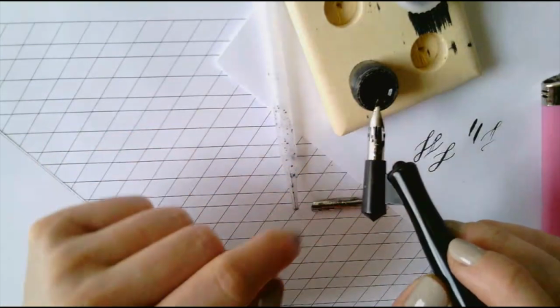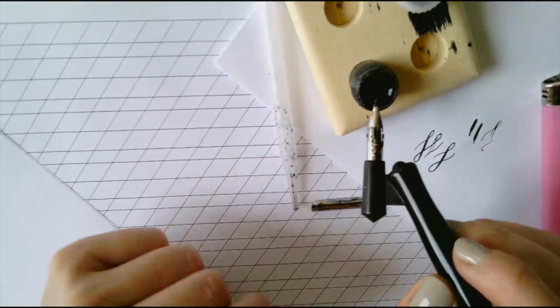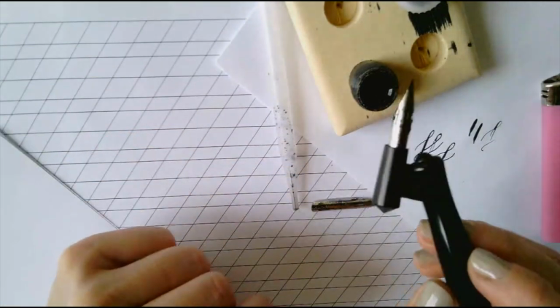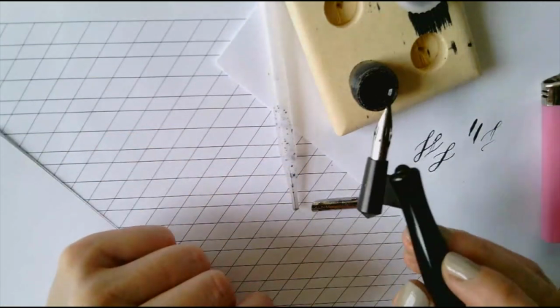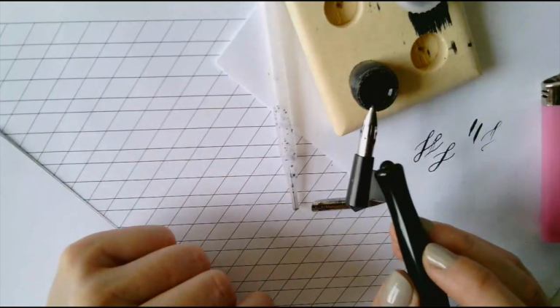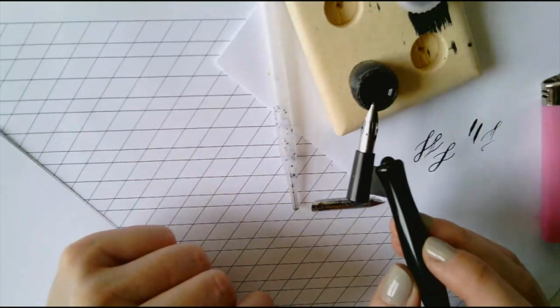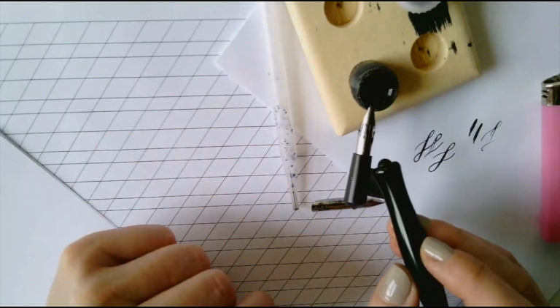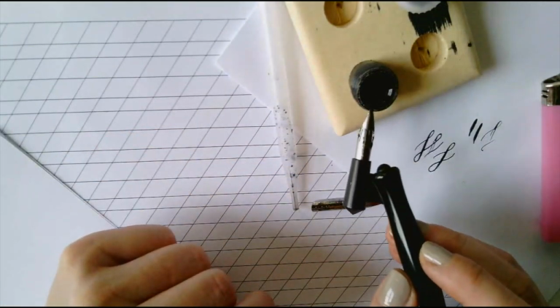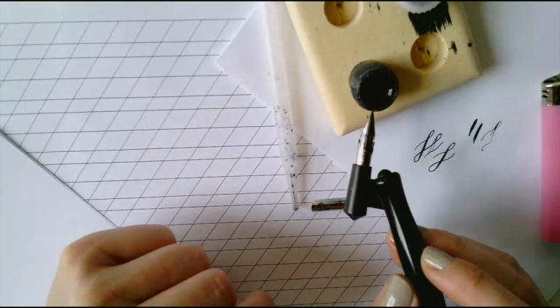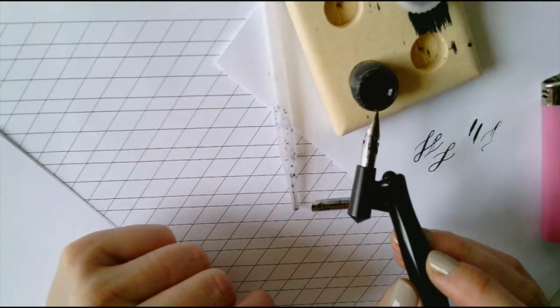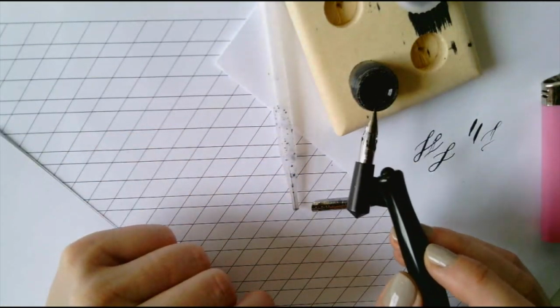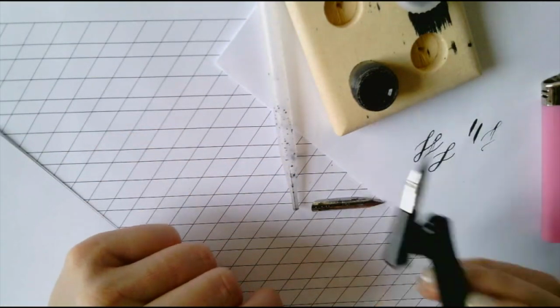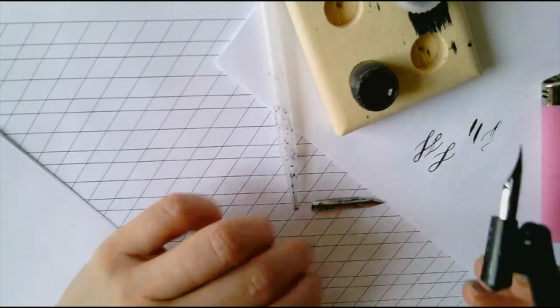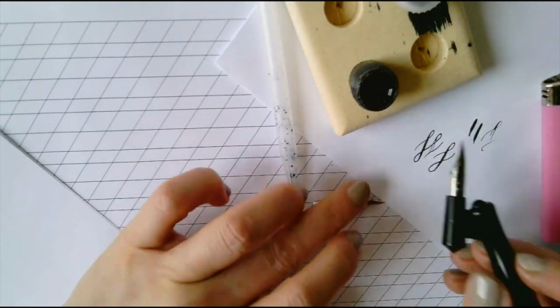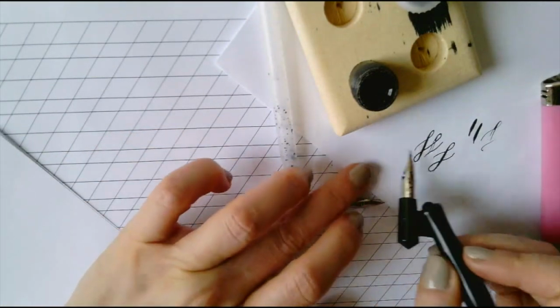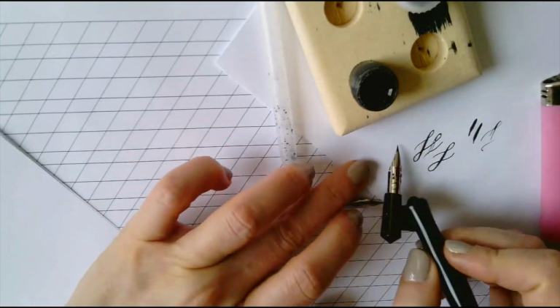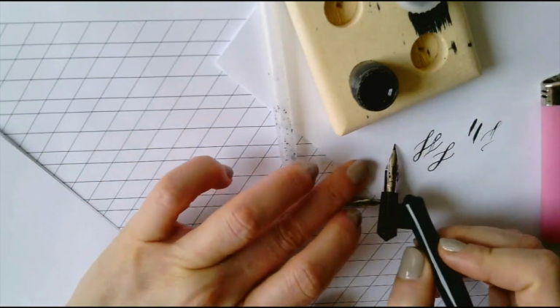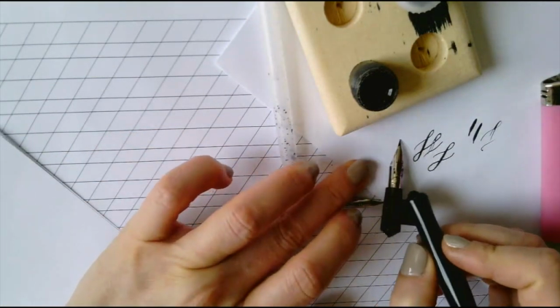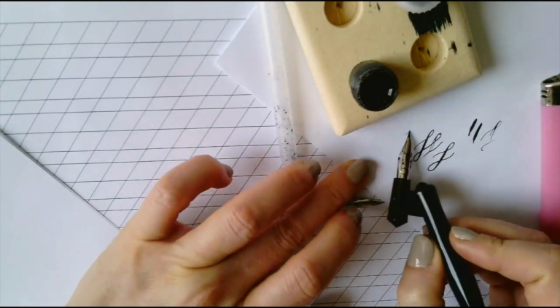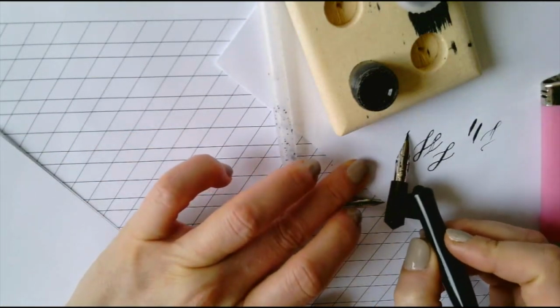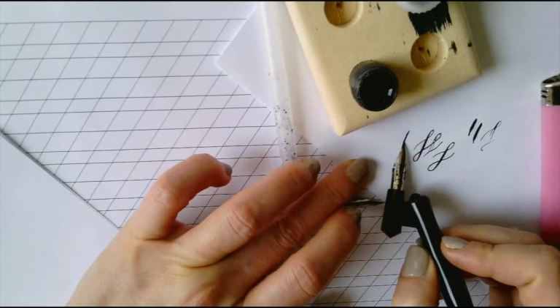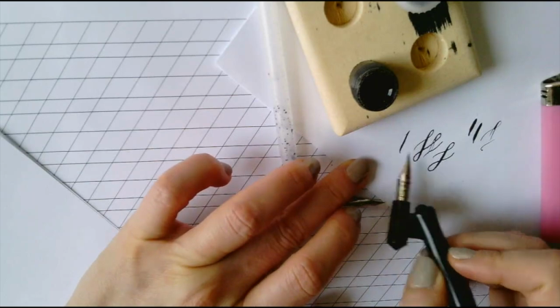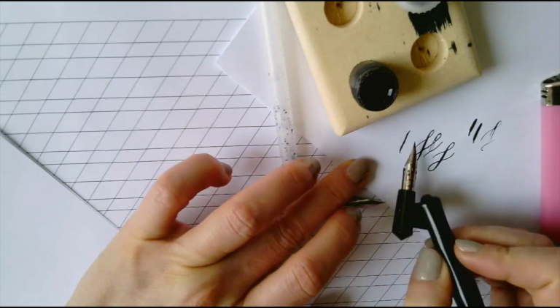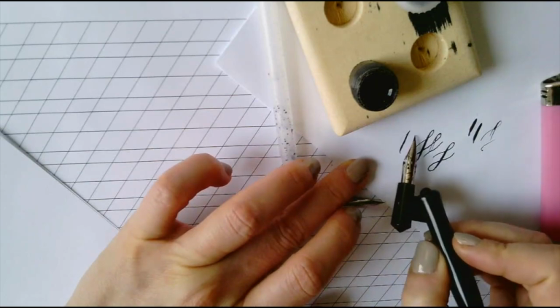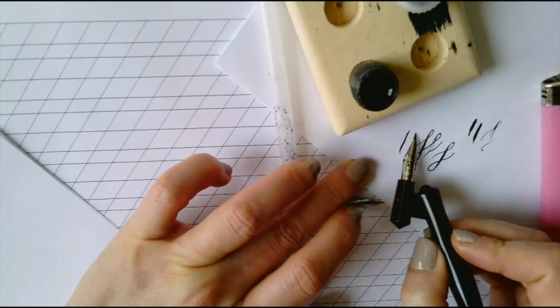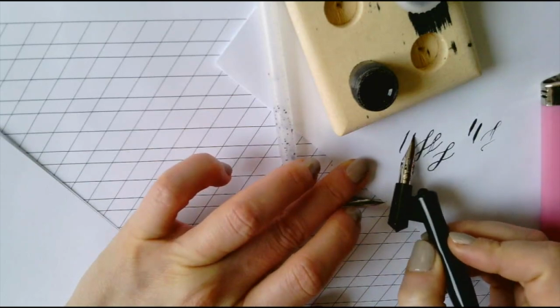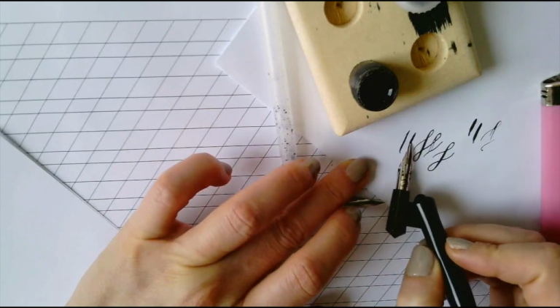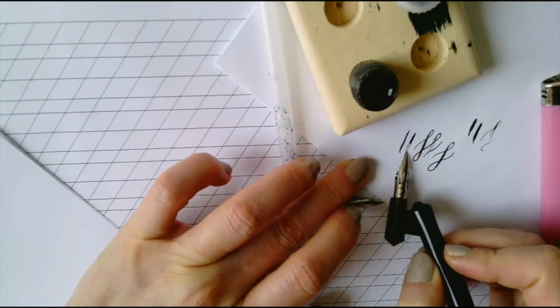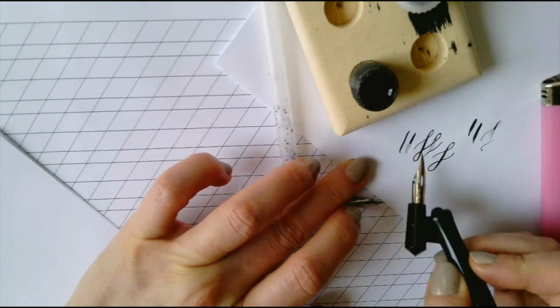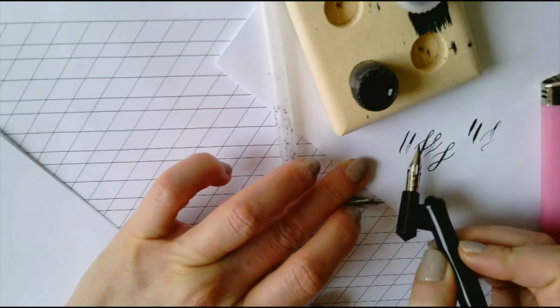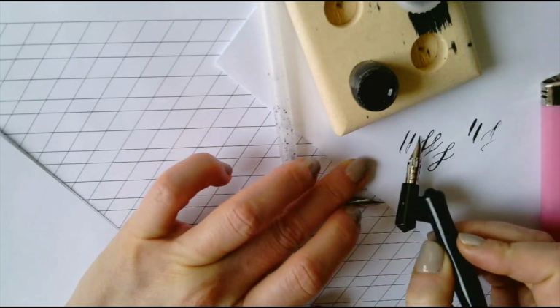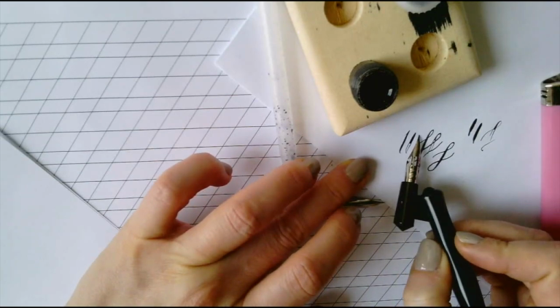Let any excess ink flow back into the jar and make a couple of marks on your scratch paper to see that it's flowing.